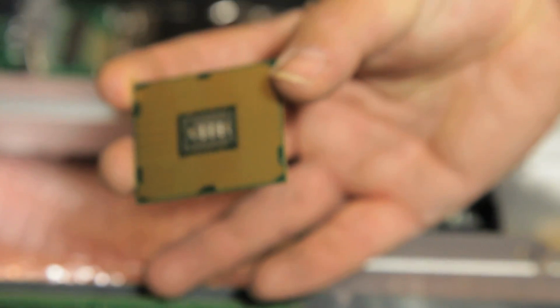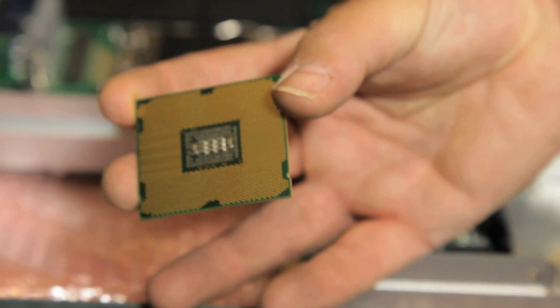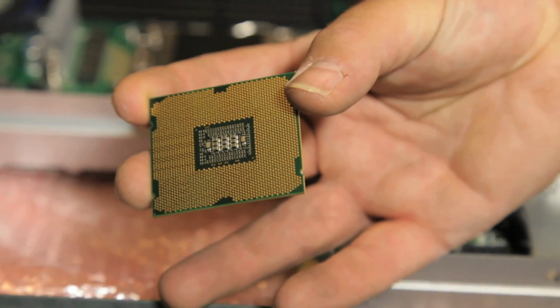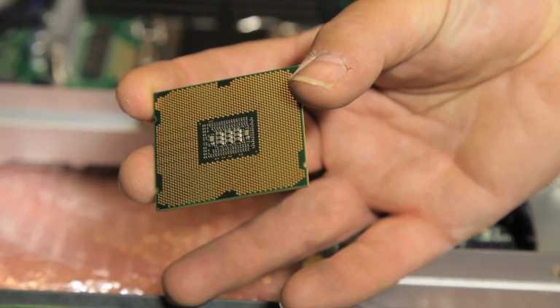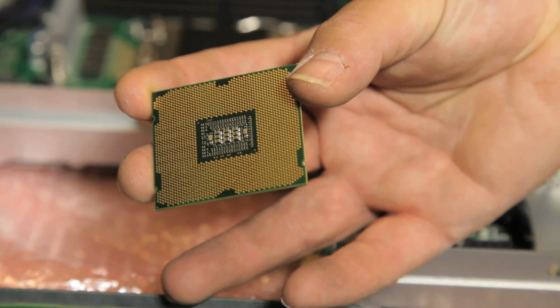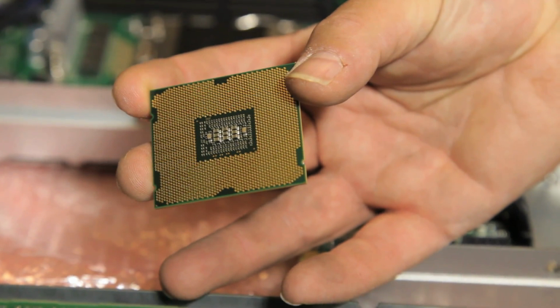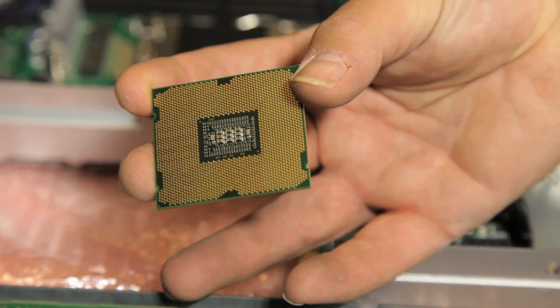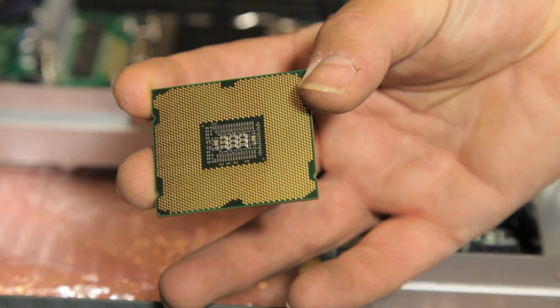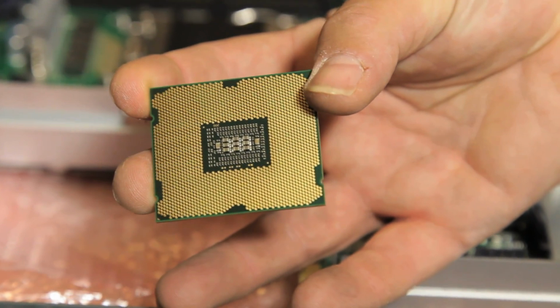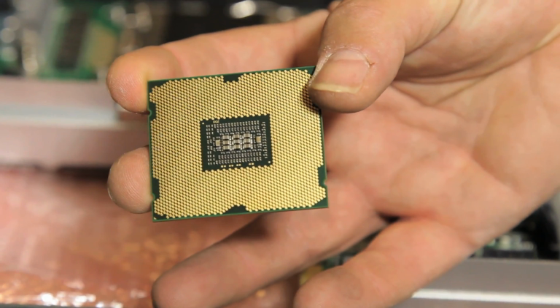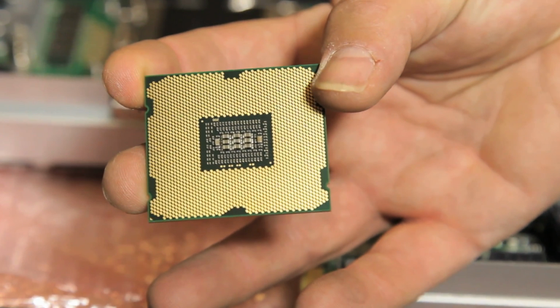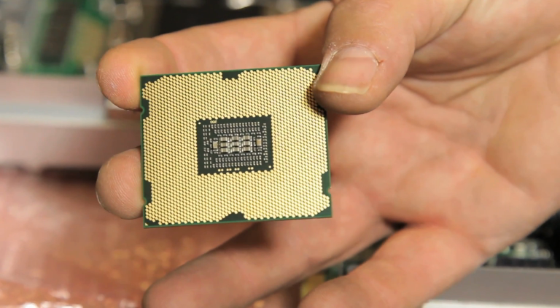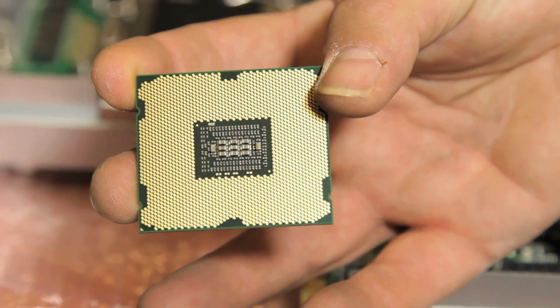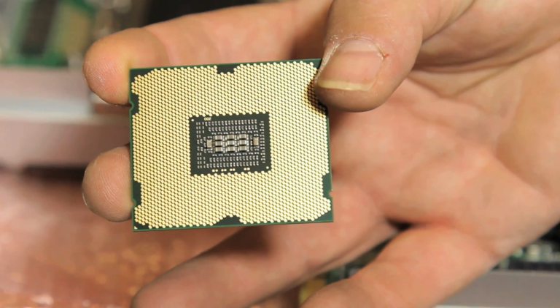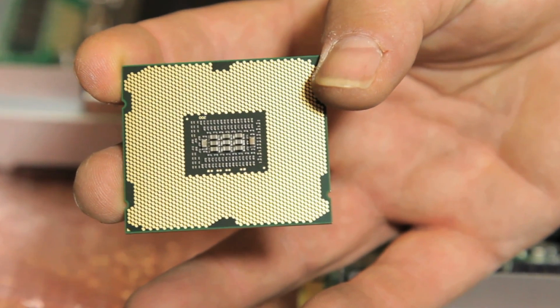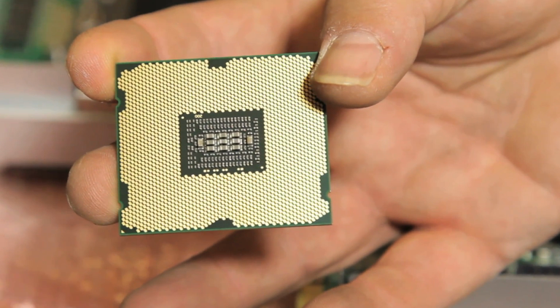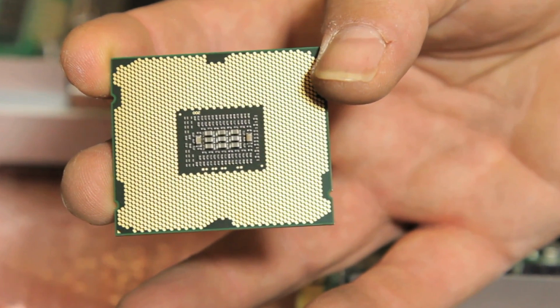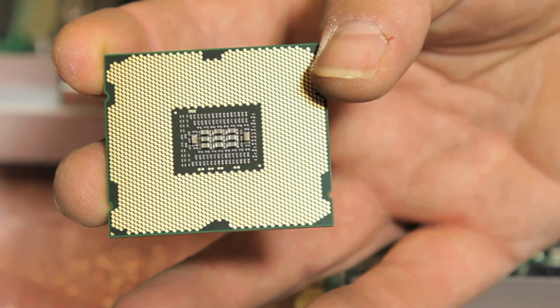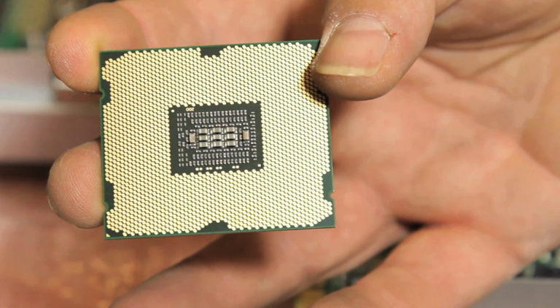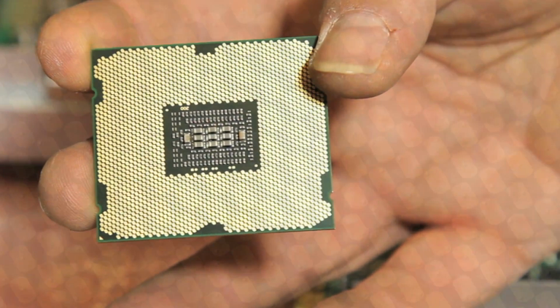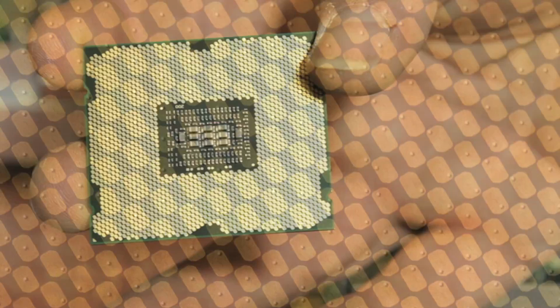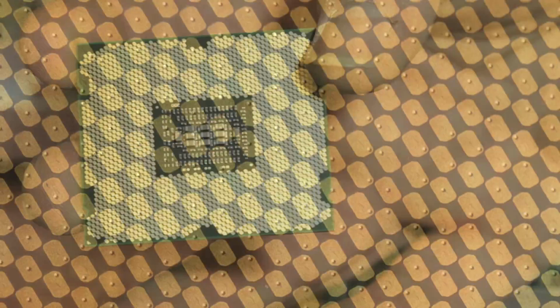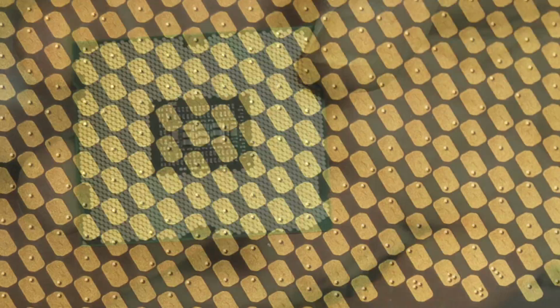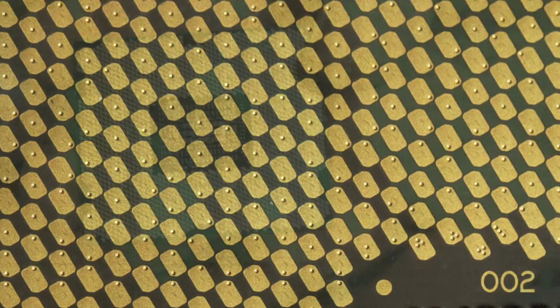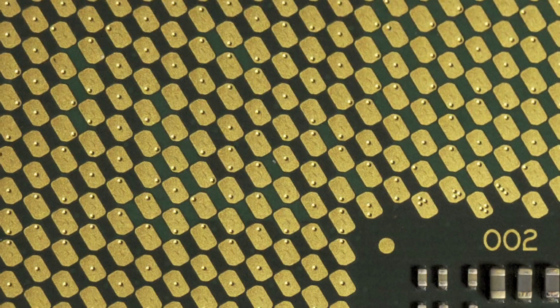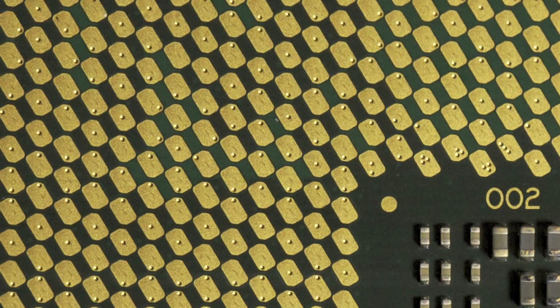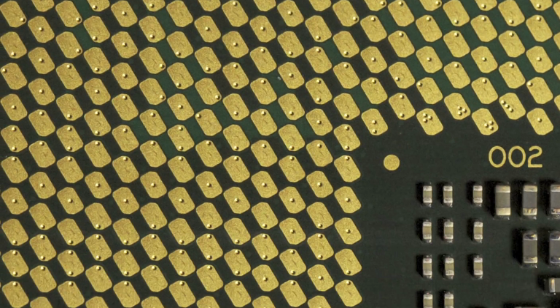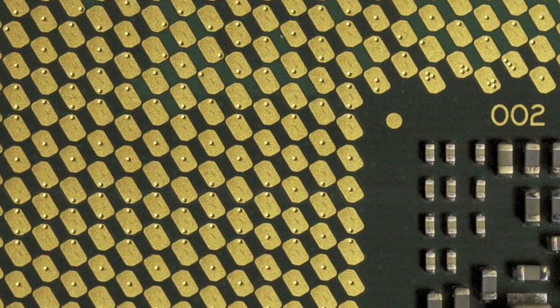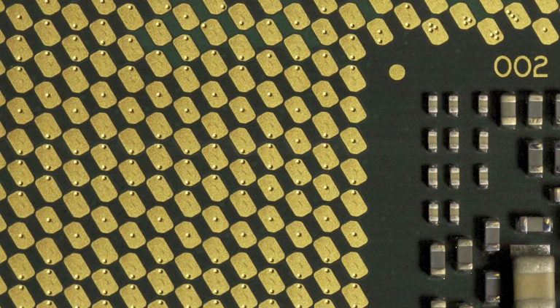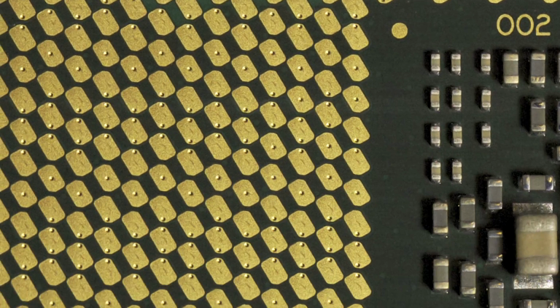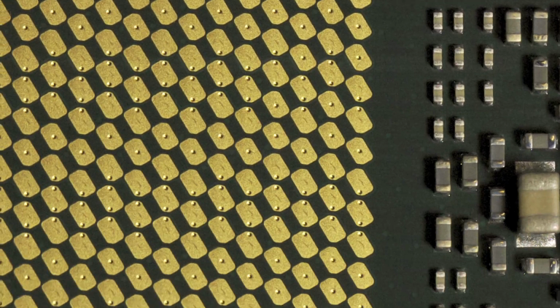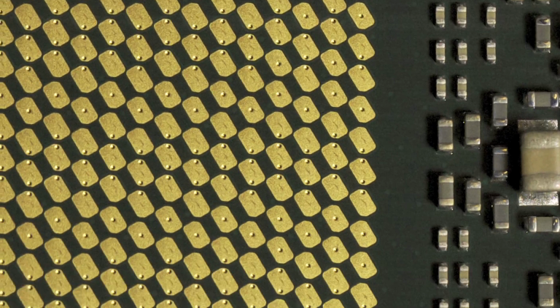Just on this node, there are billions of transistors — more than there are bricks in the Great Wall of China.